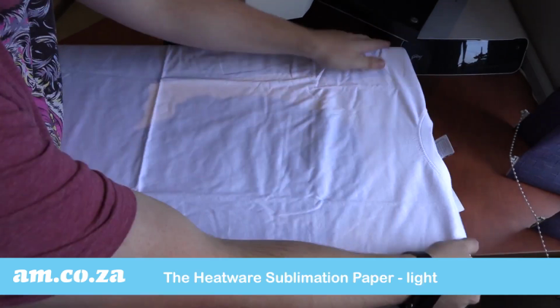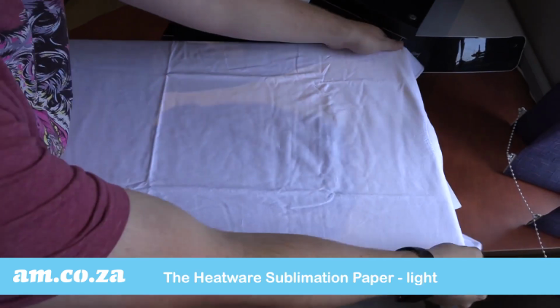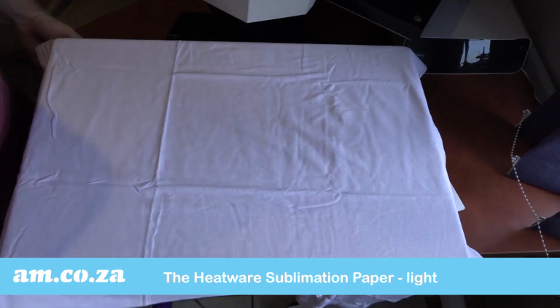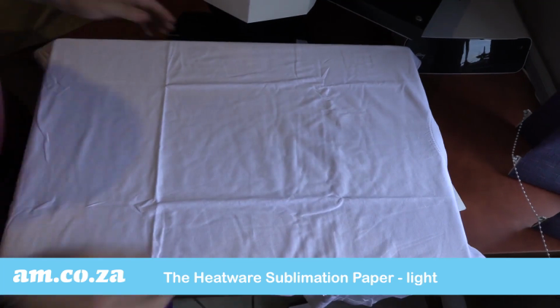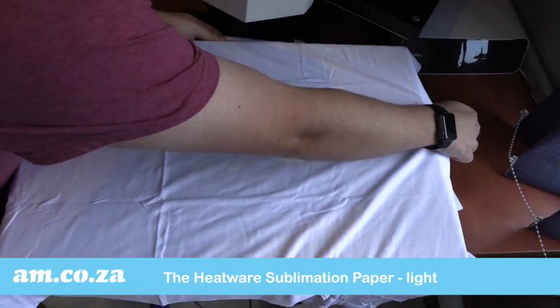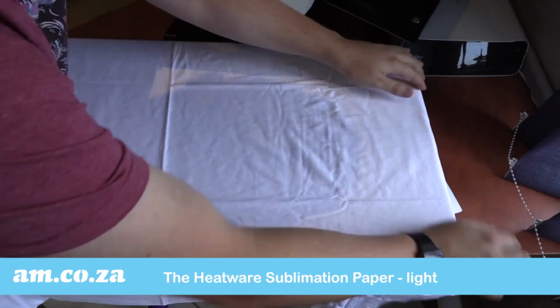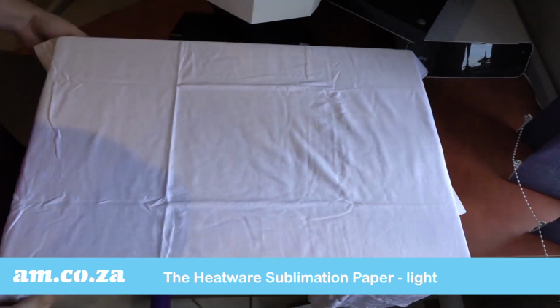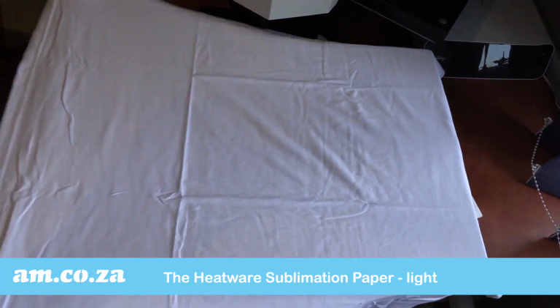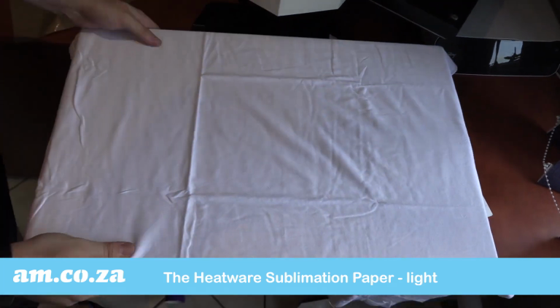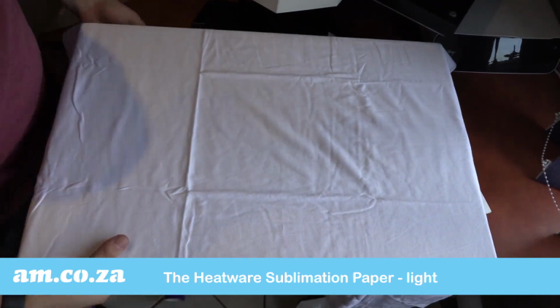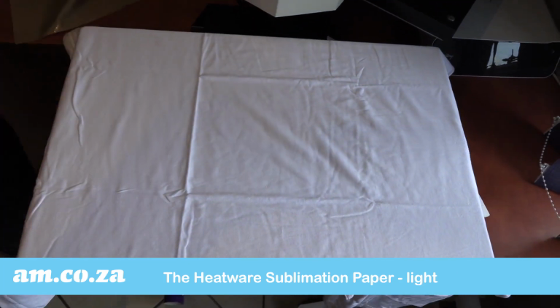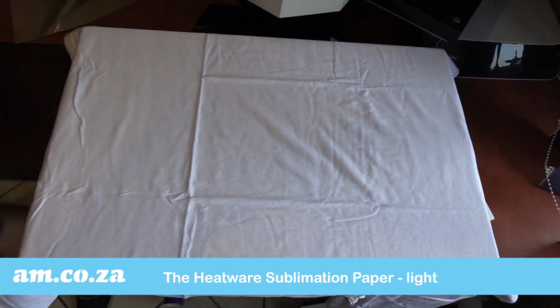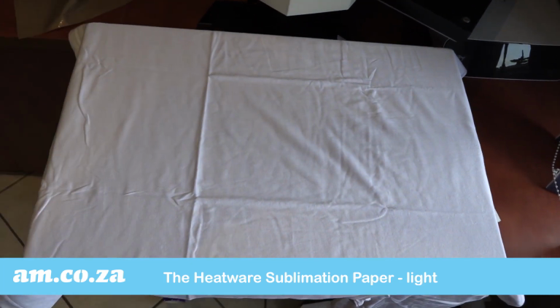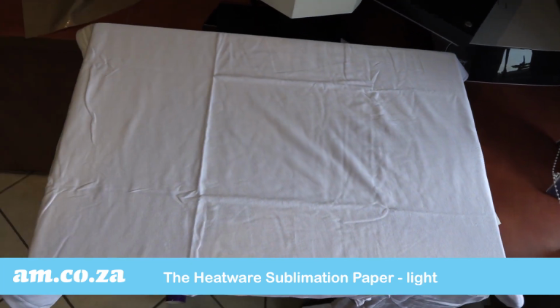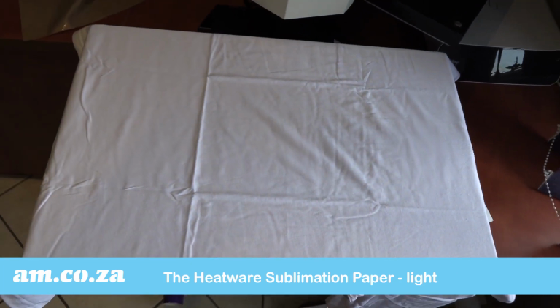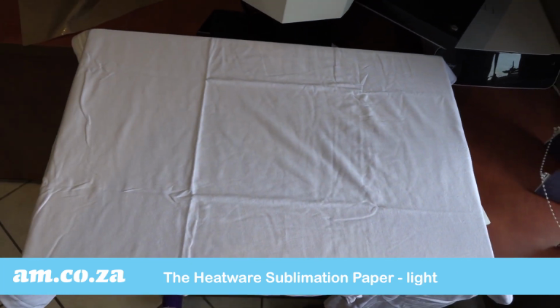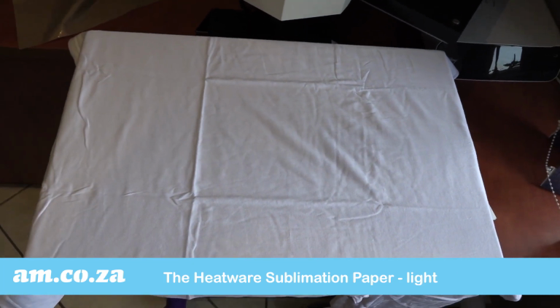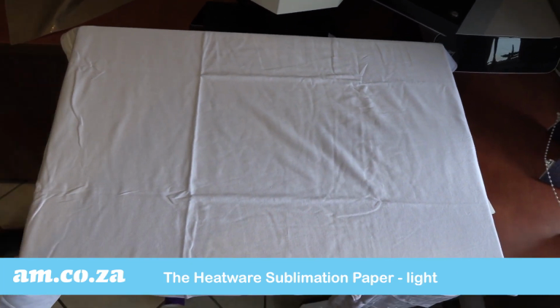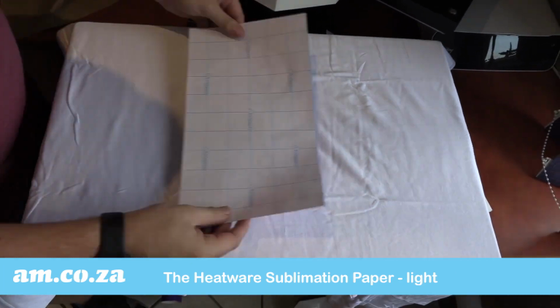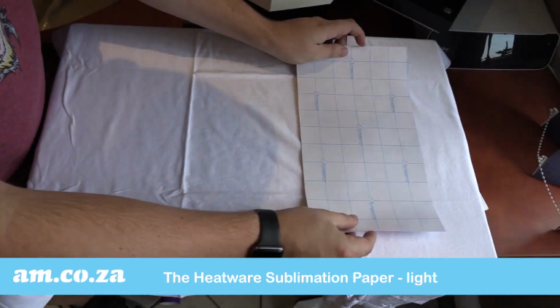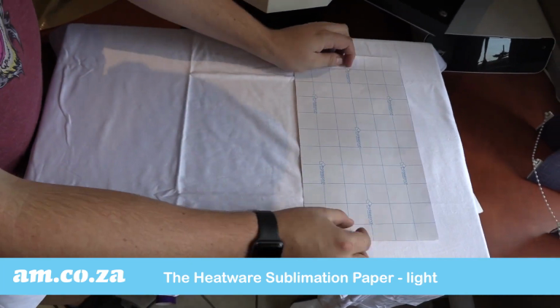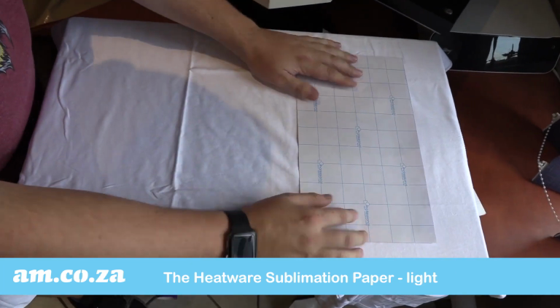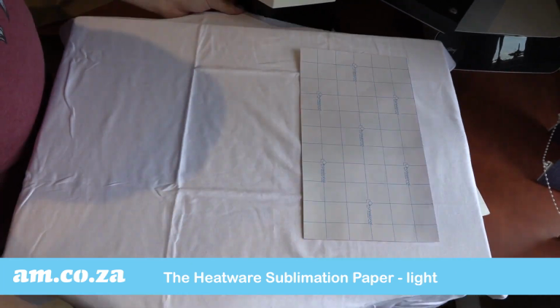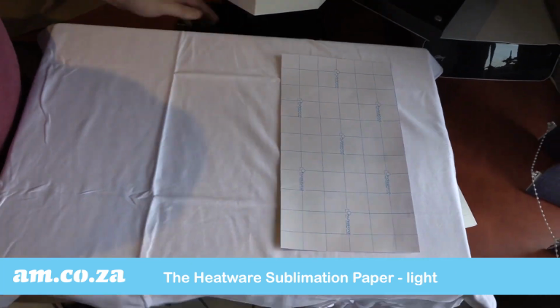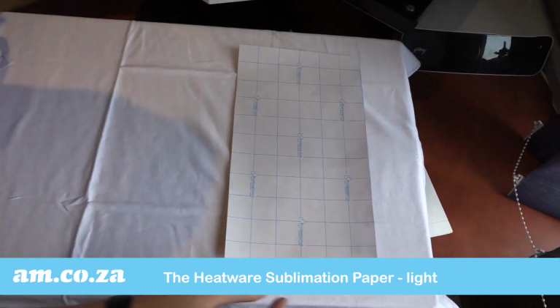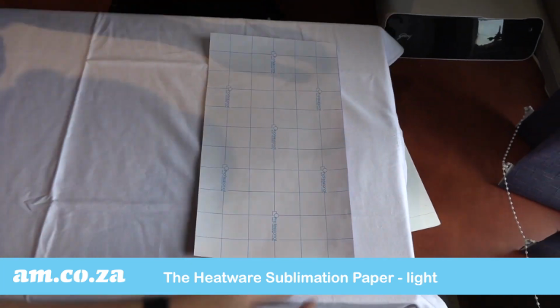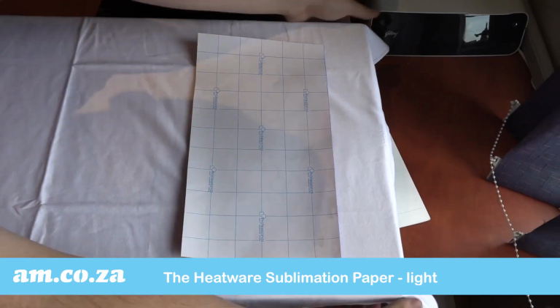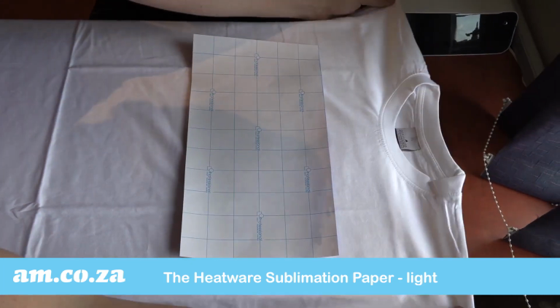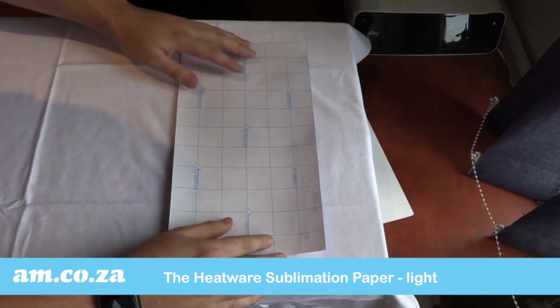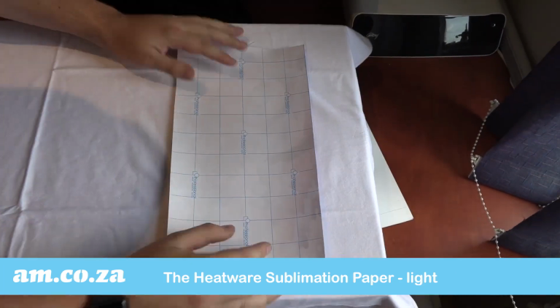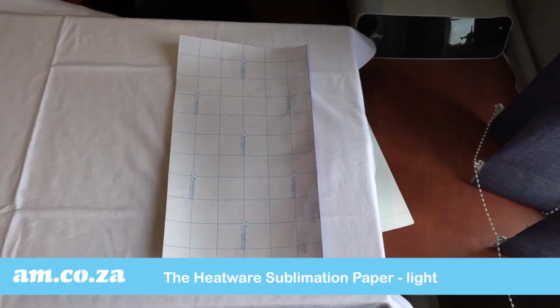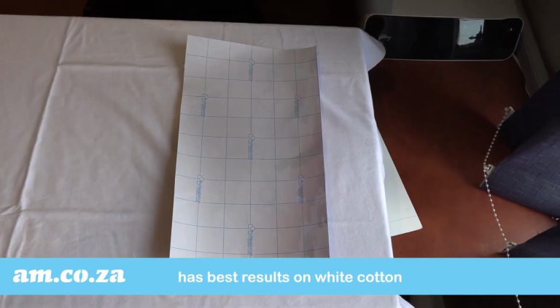Whilst the Heatwear sublimation paper for light cotton has best results on white cotton.